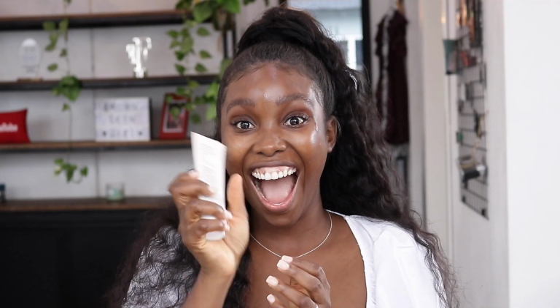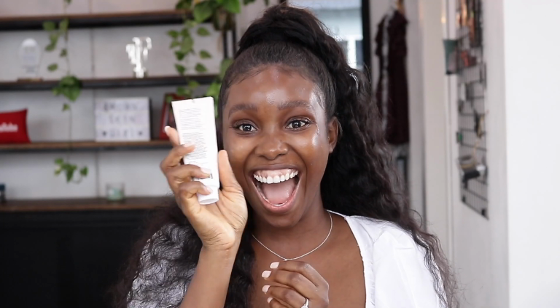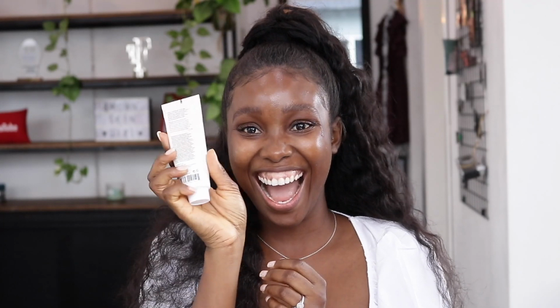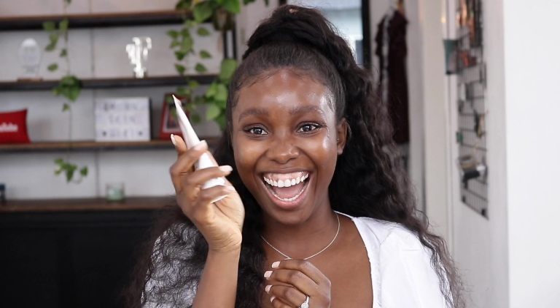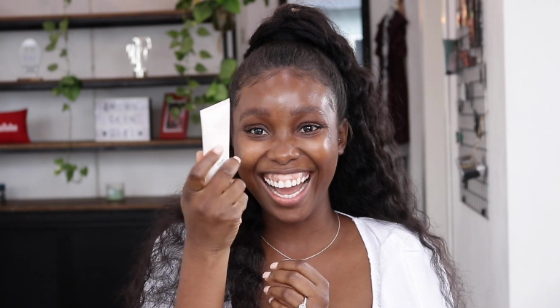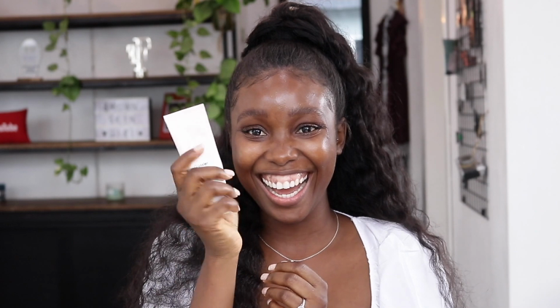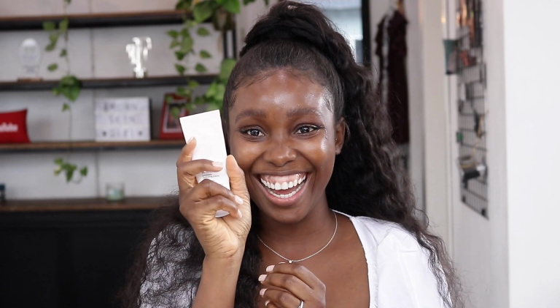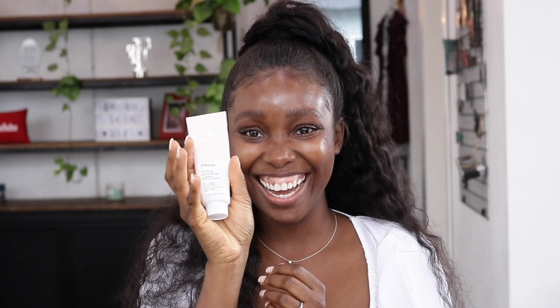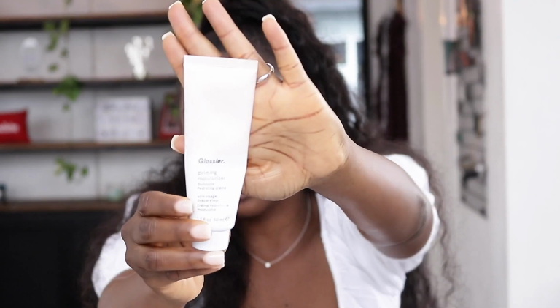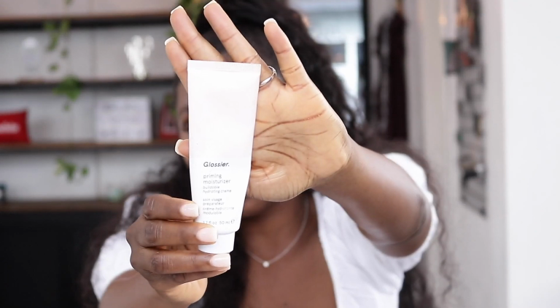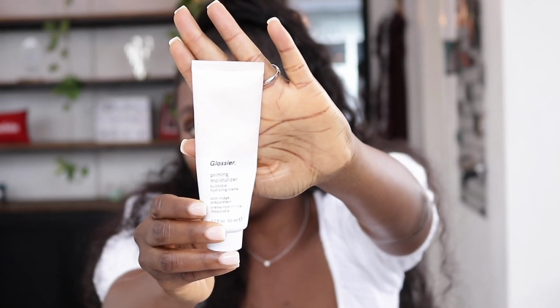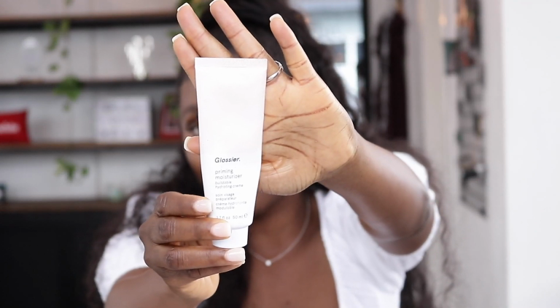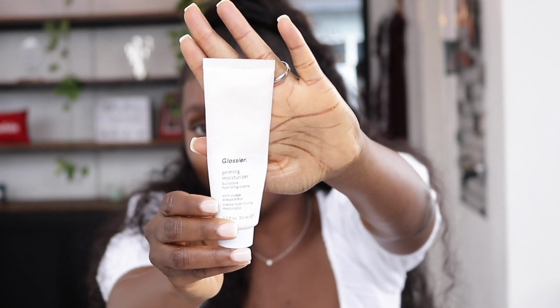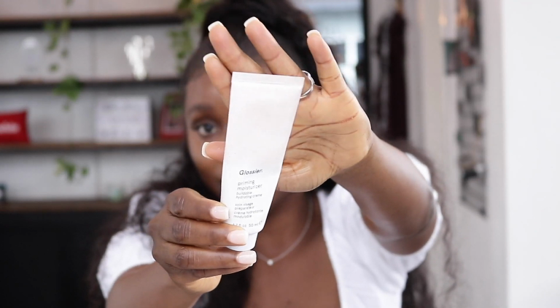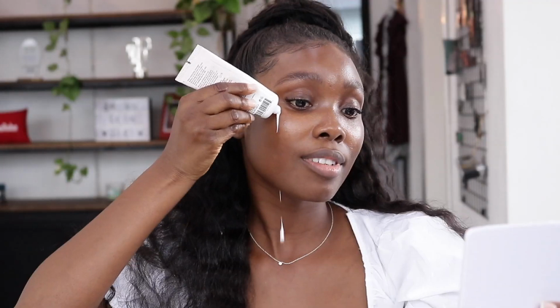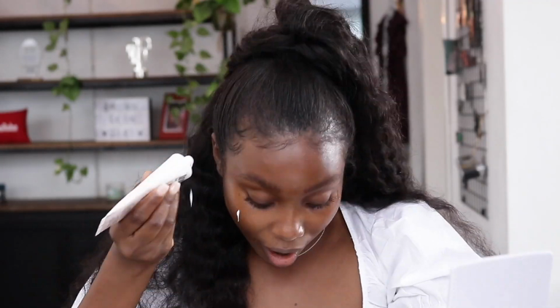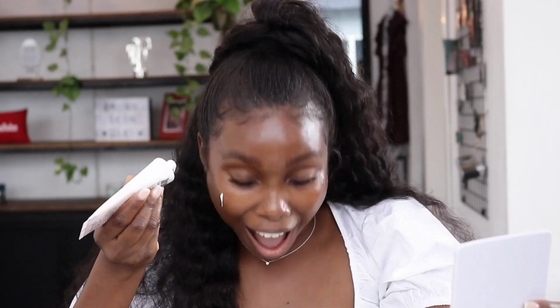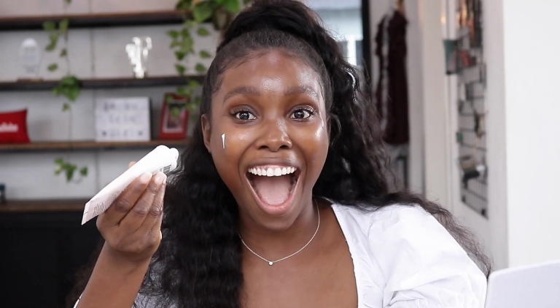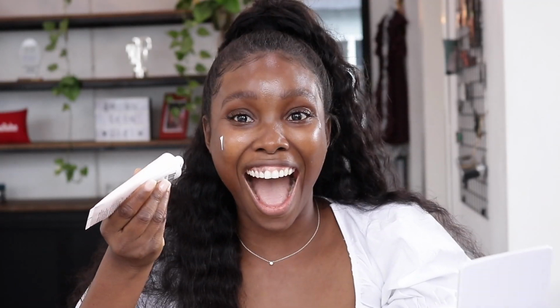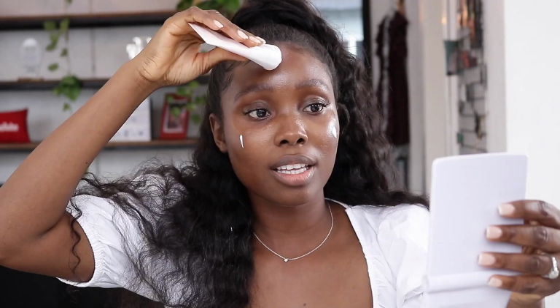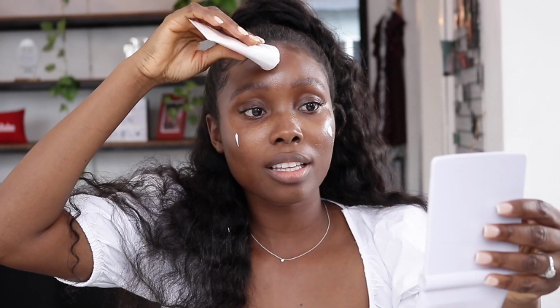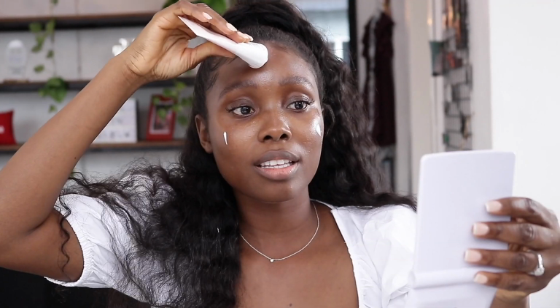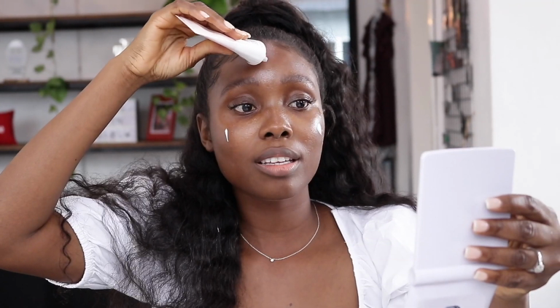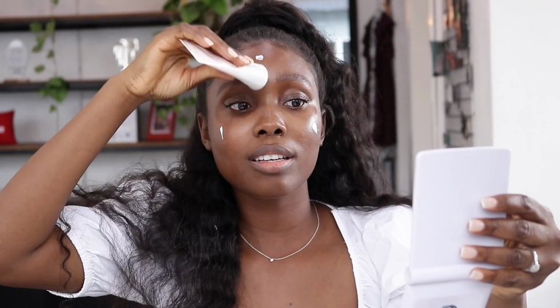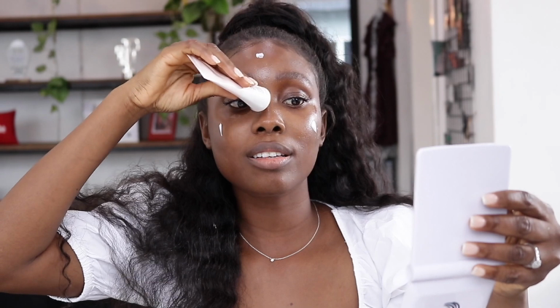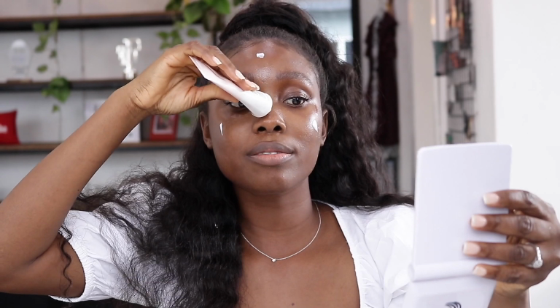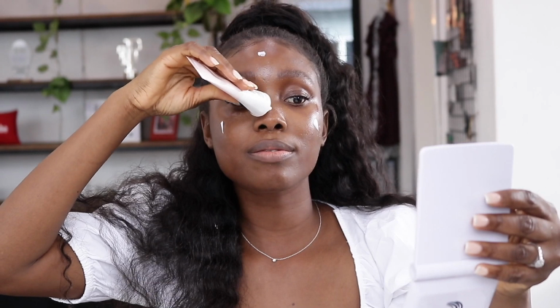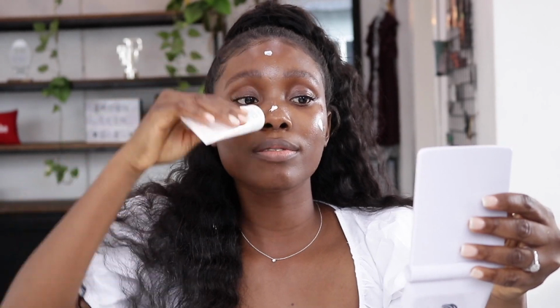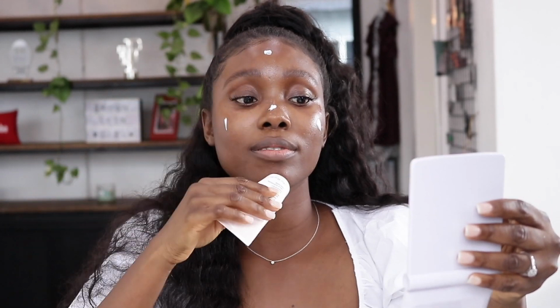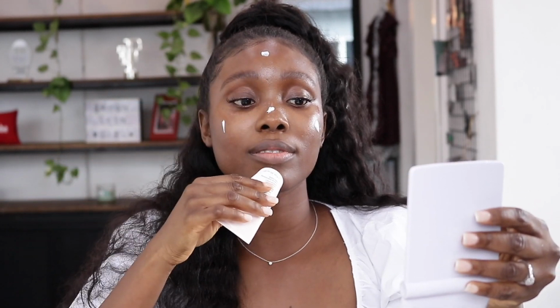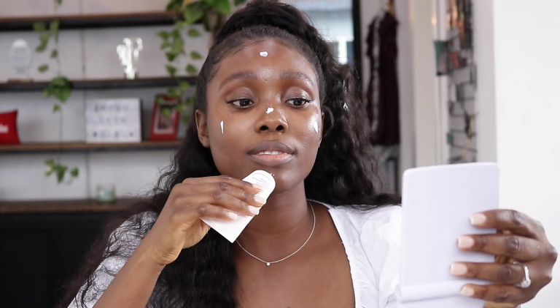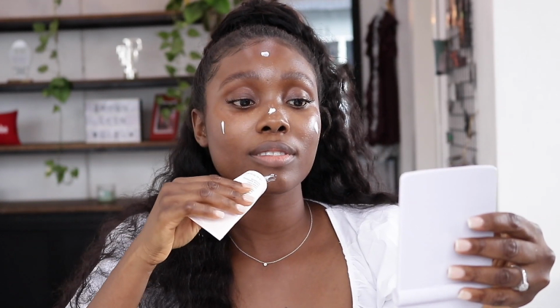I'm going to start off by applying the Glossier Priming Moisturizer all over my face and I'm just going to massage that into my skin.